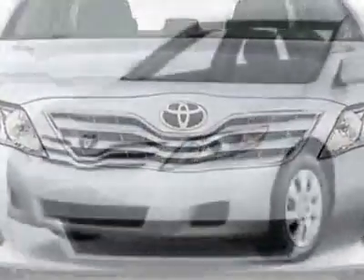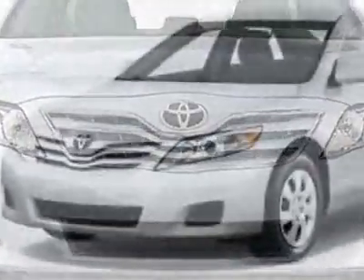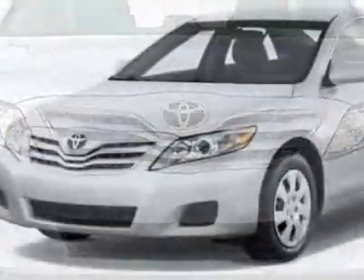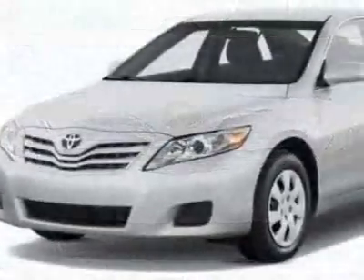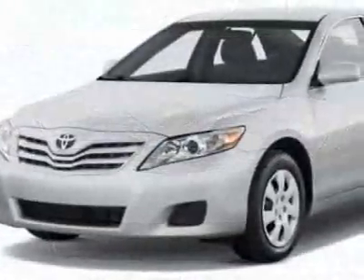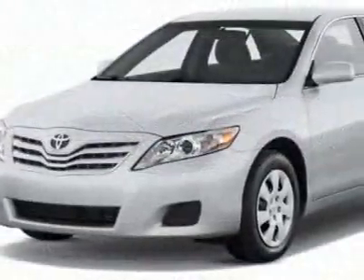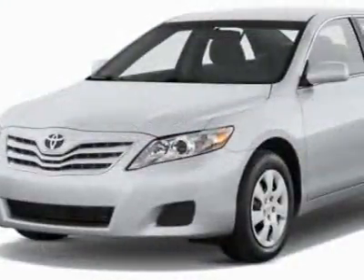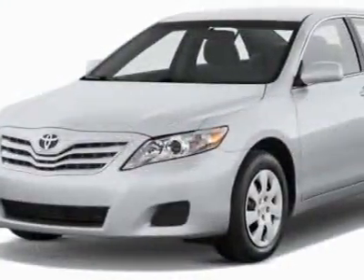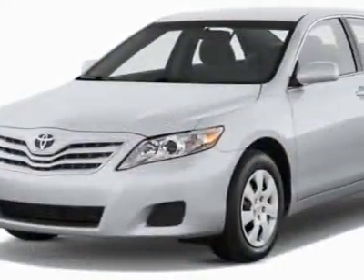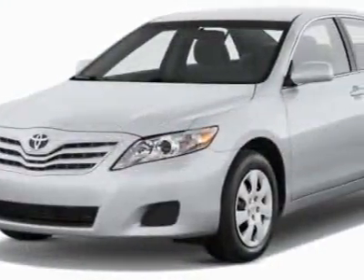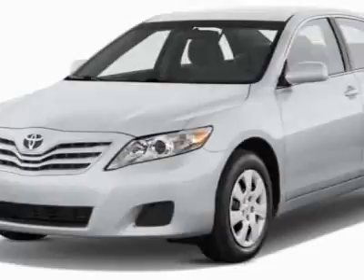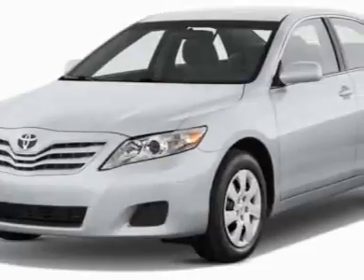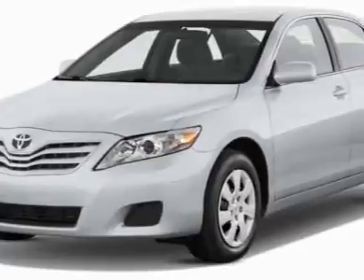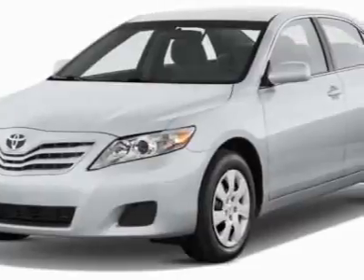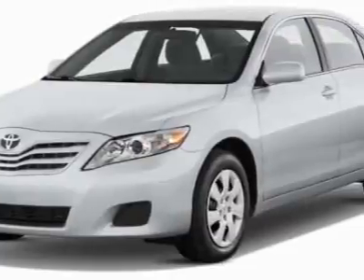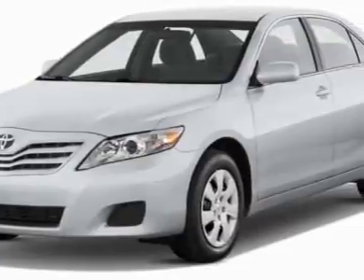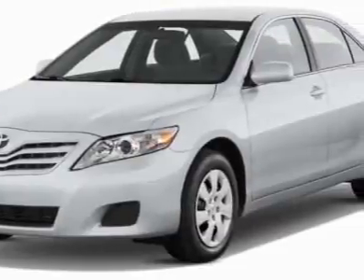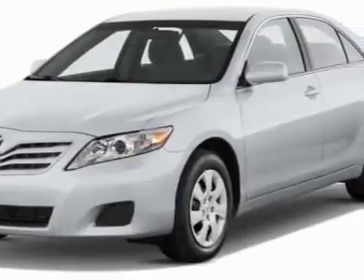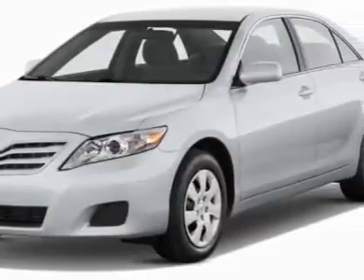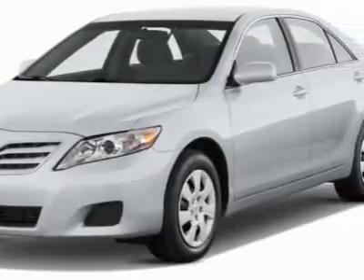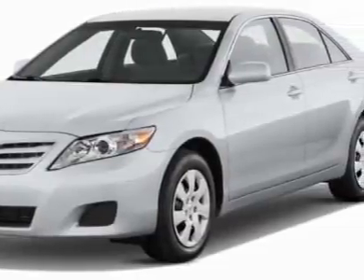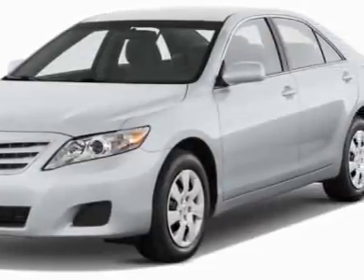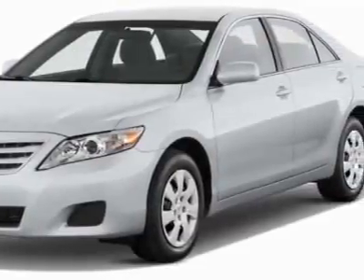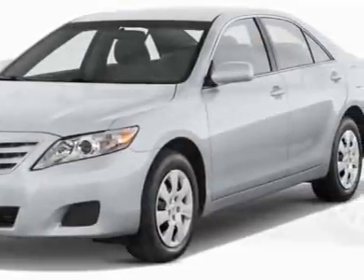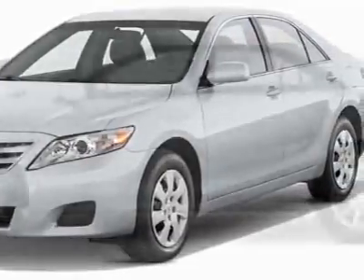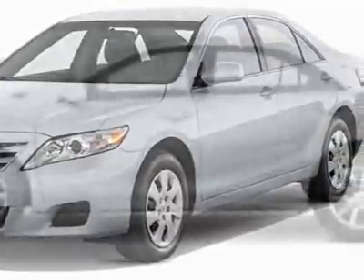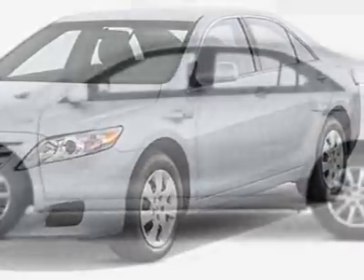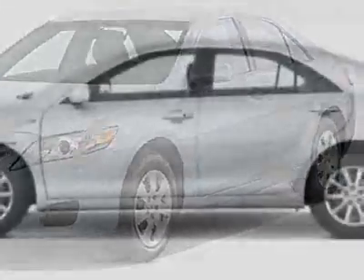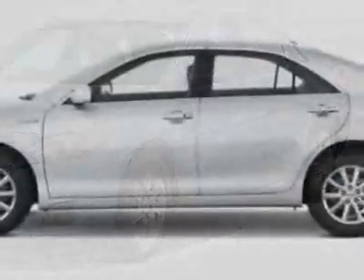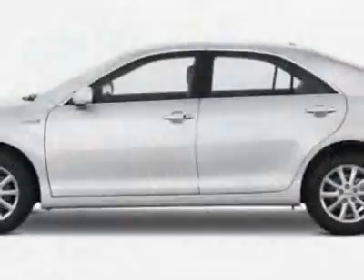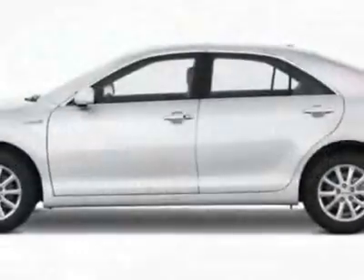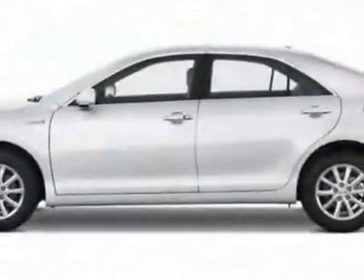This vehicle gets 22 miles per gallon in the city and 32 on the highway.